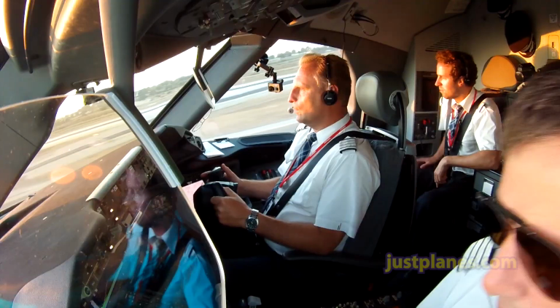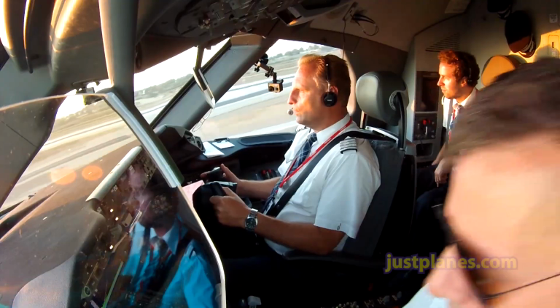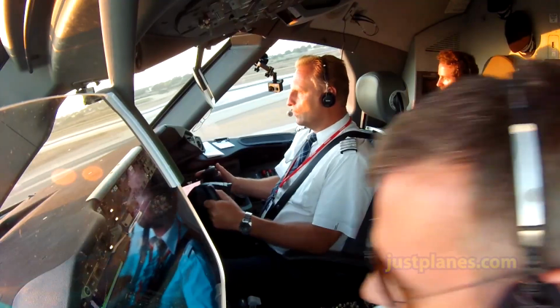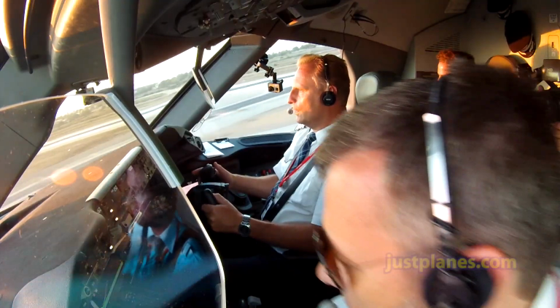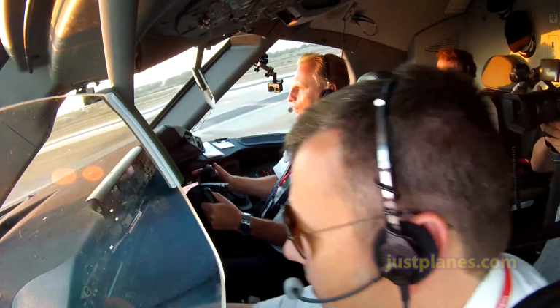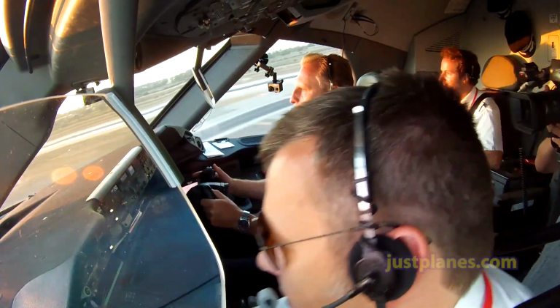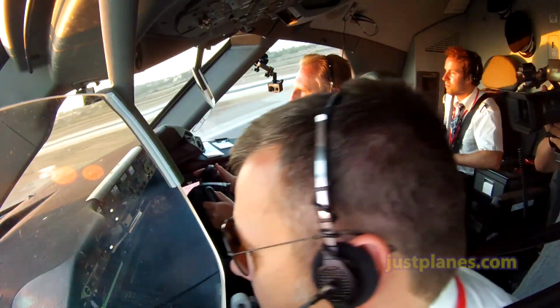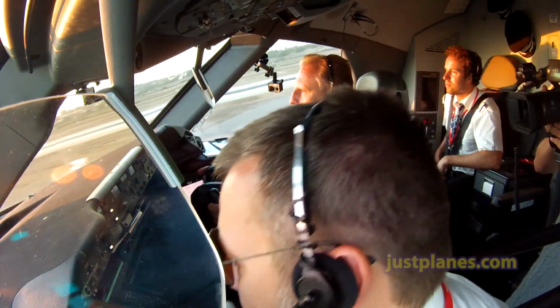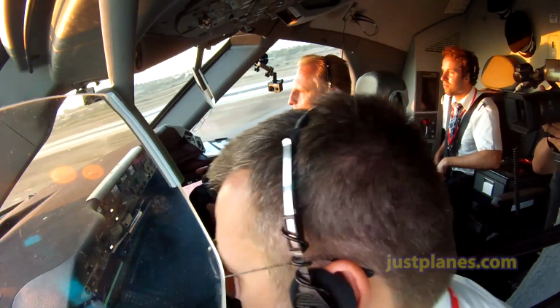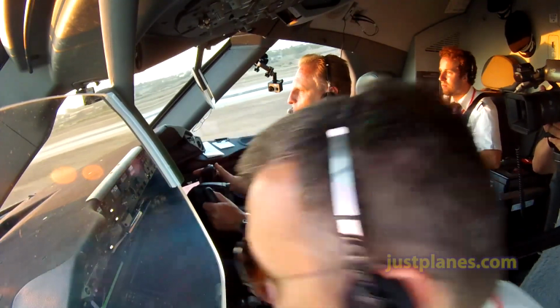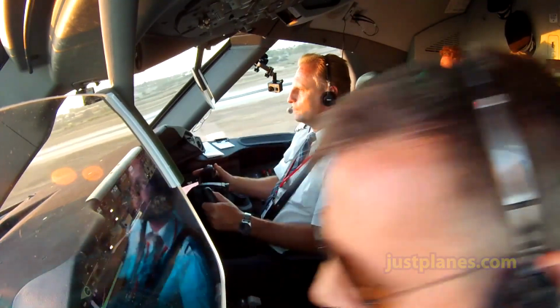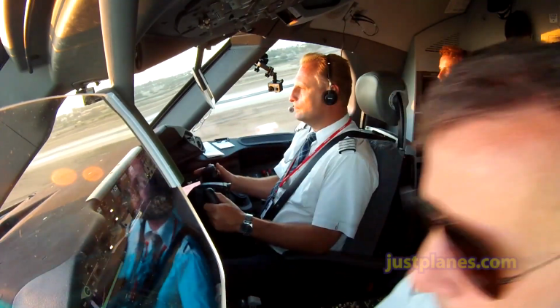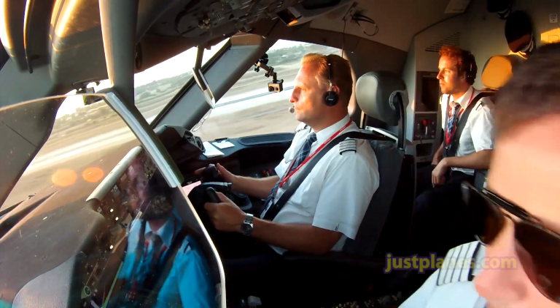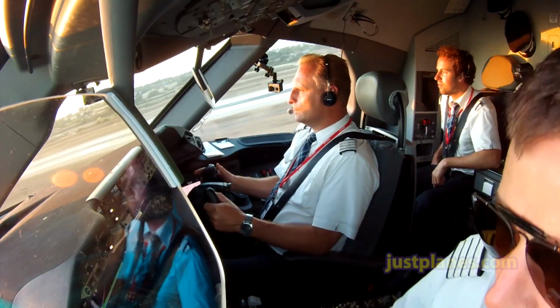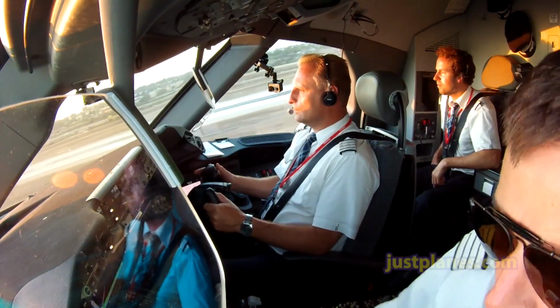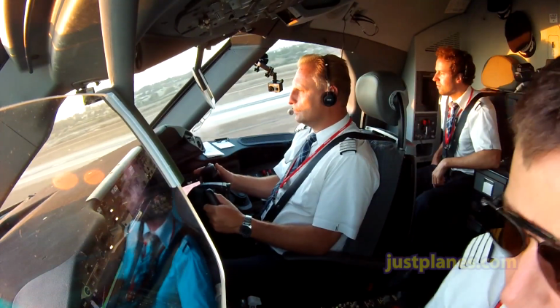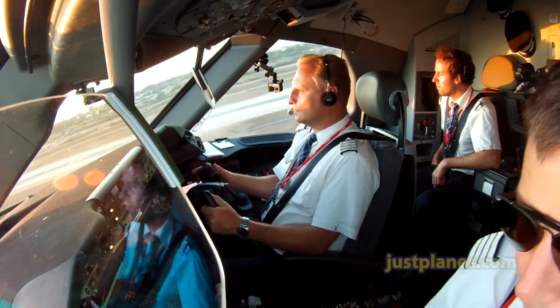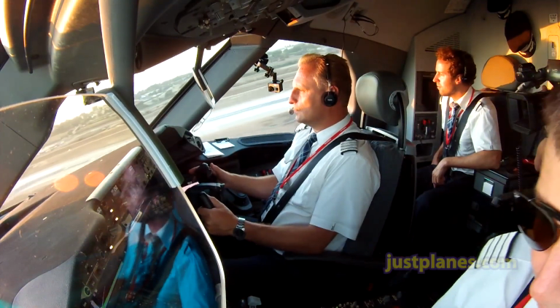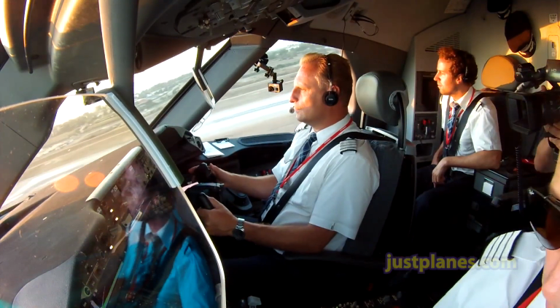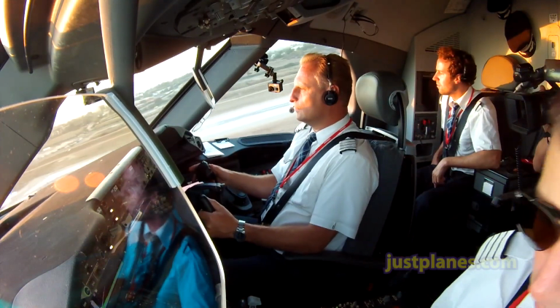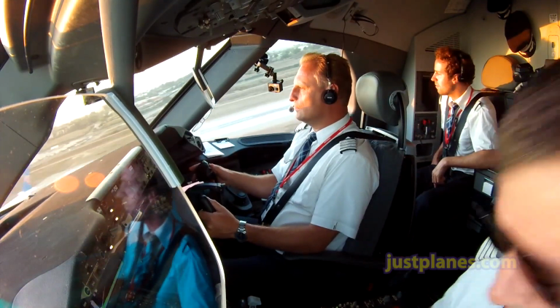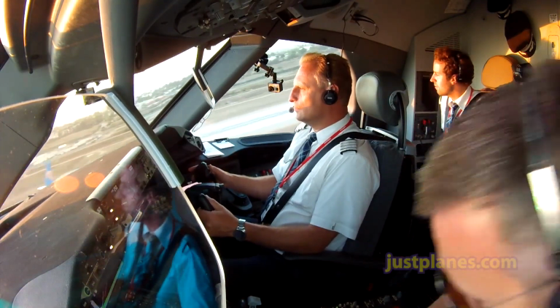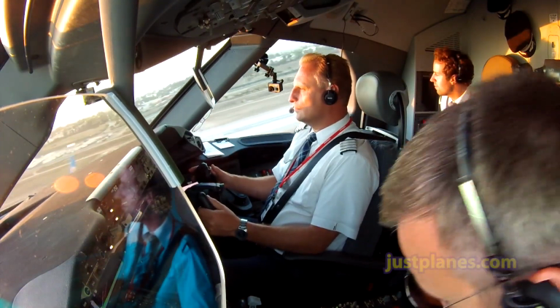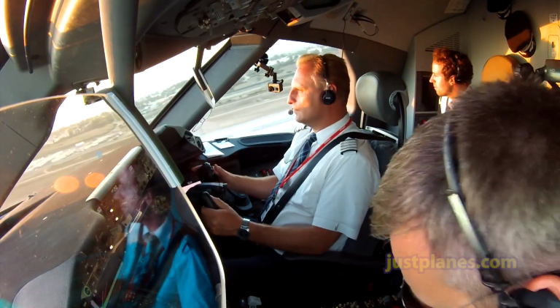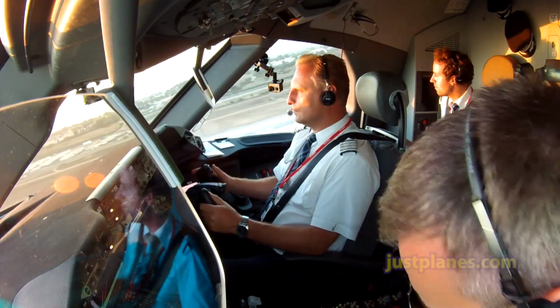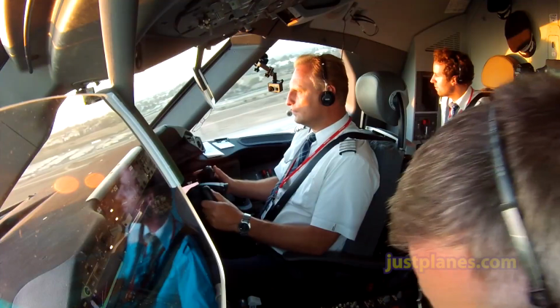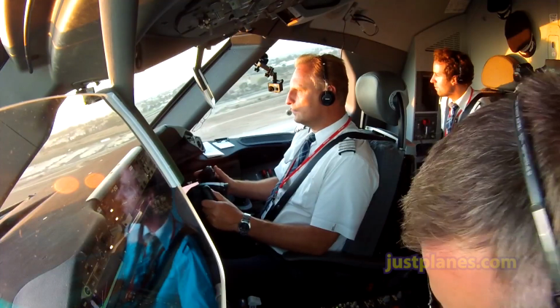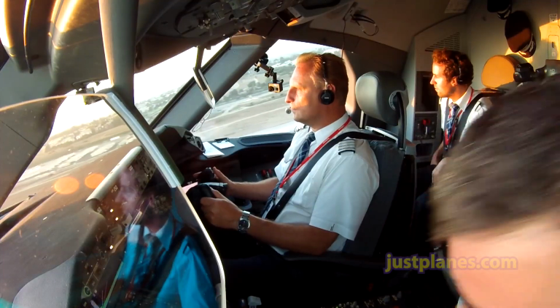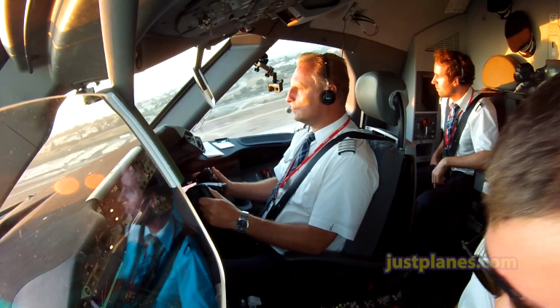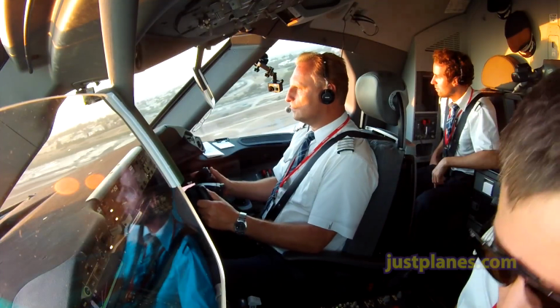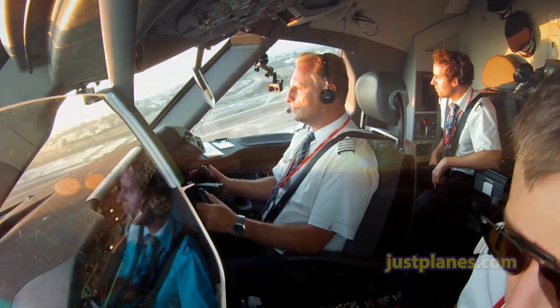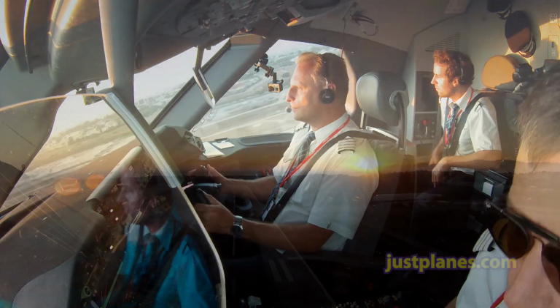Tennis 327 Super, Bravo Bravo, cross runway 24 left, taxi via Echo, Alpha, Alpha and hold short Charlie.